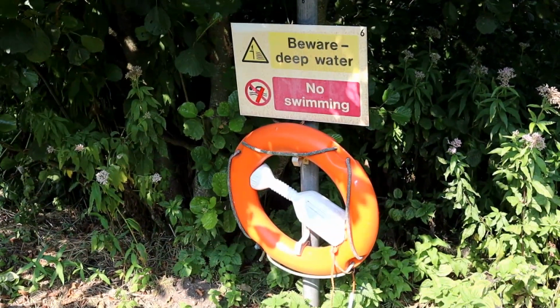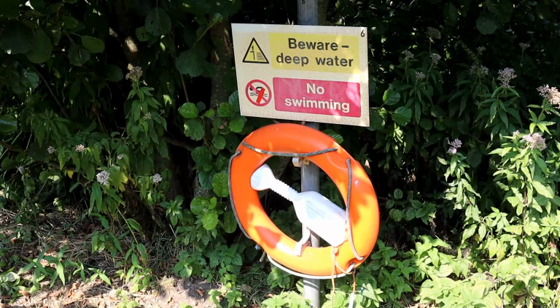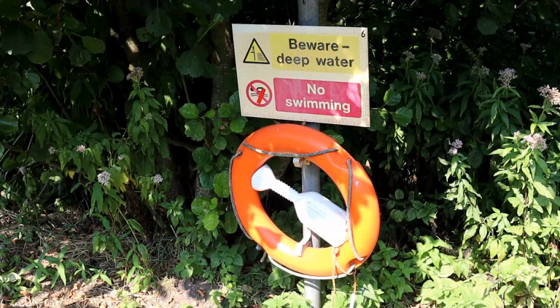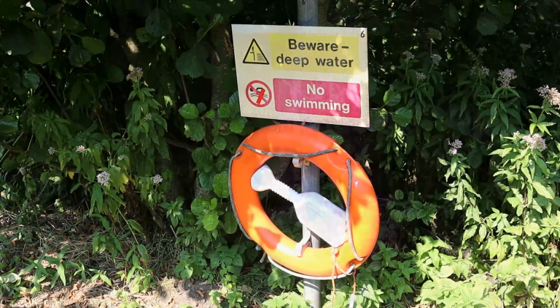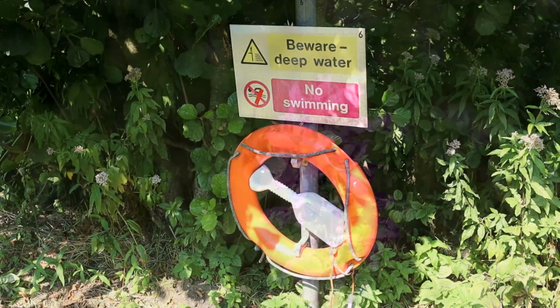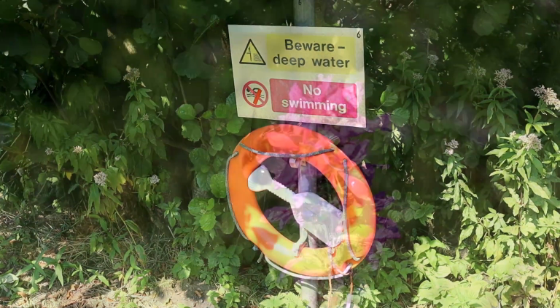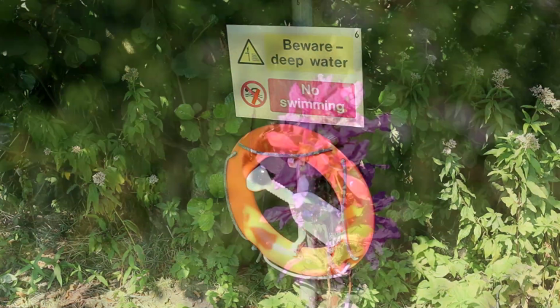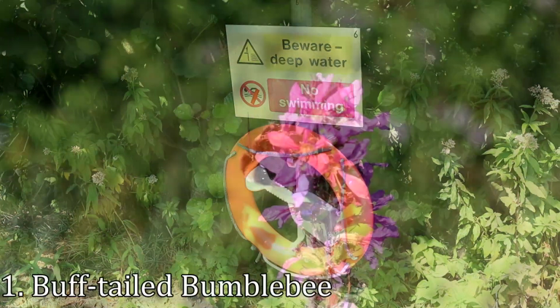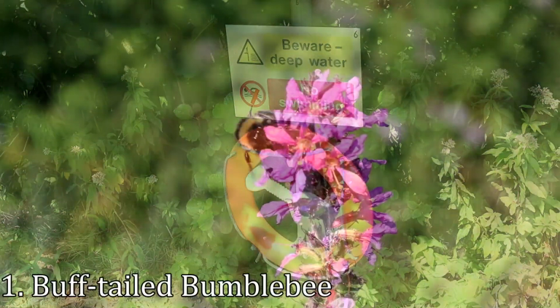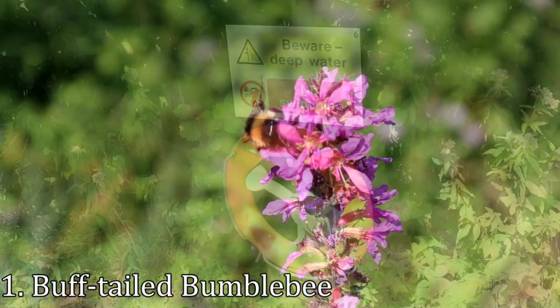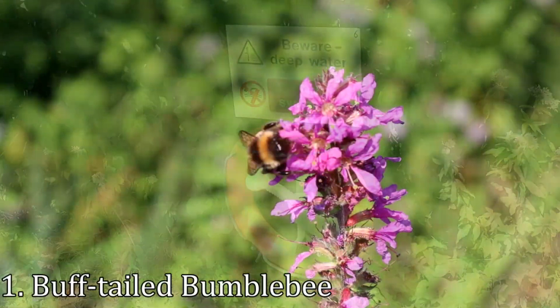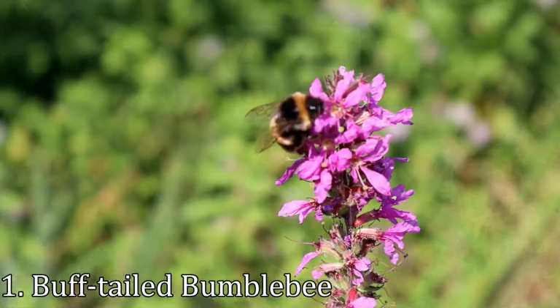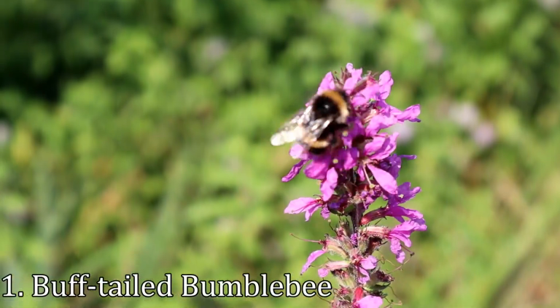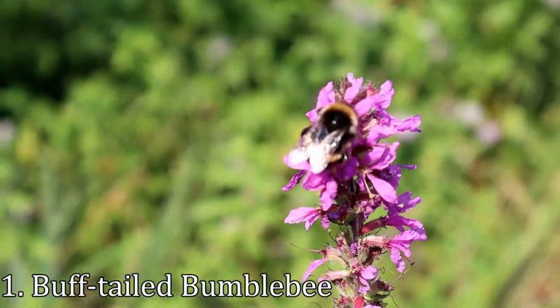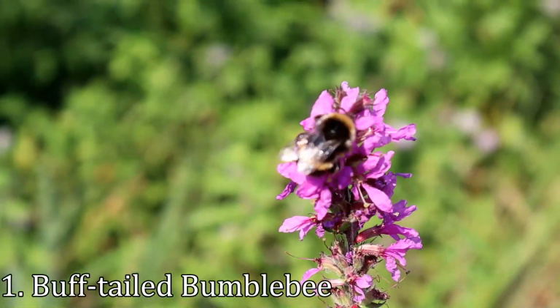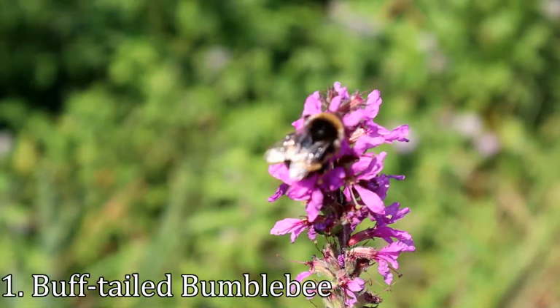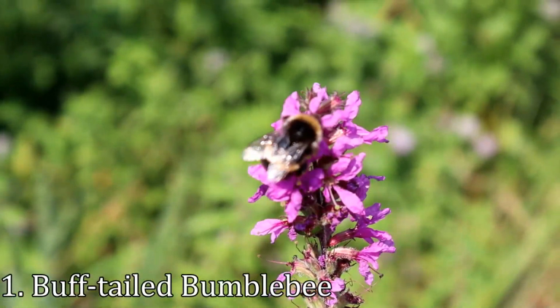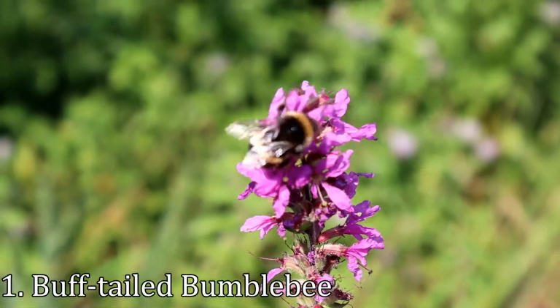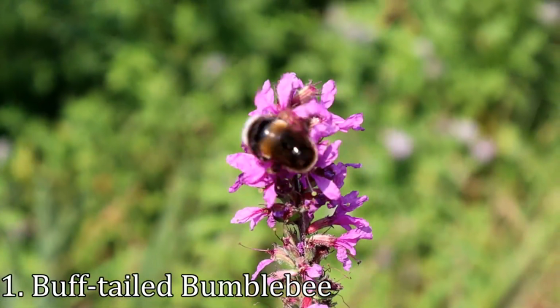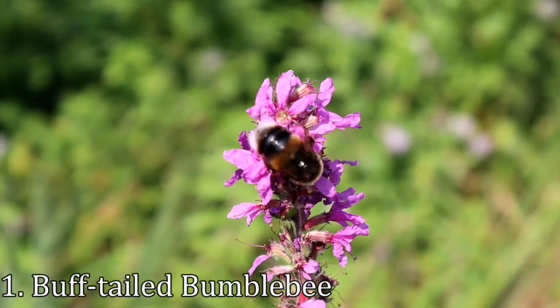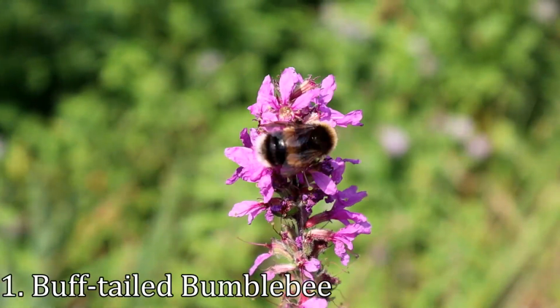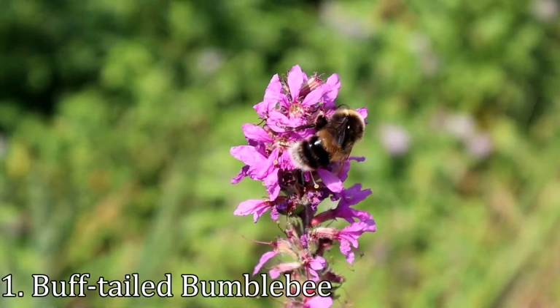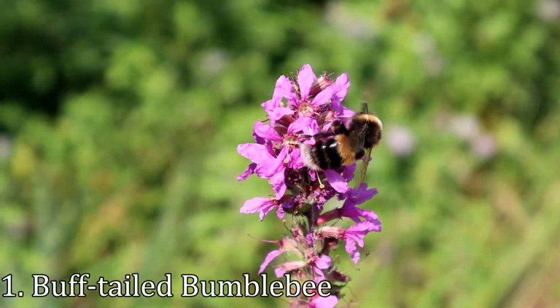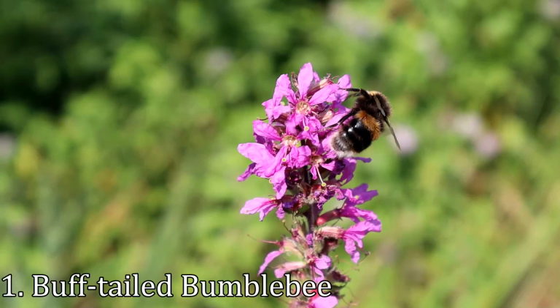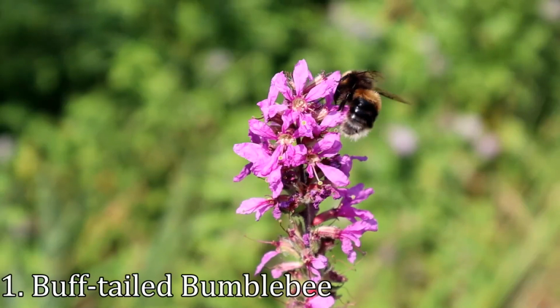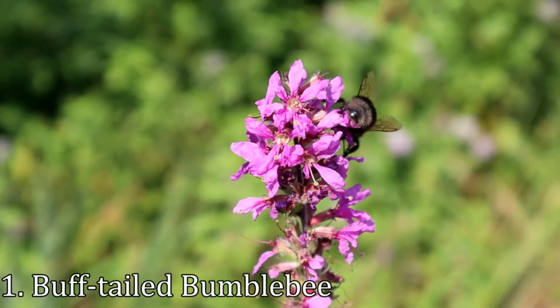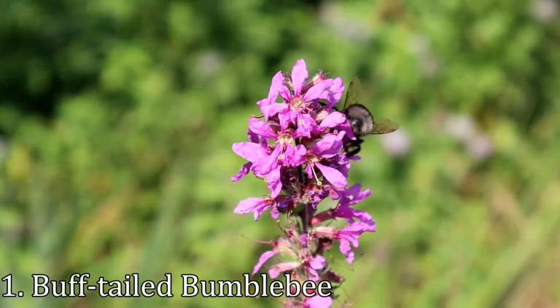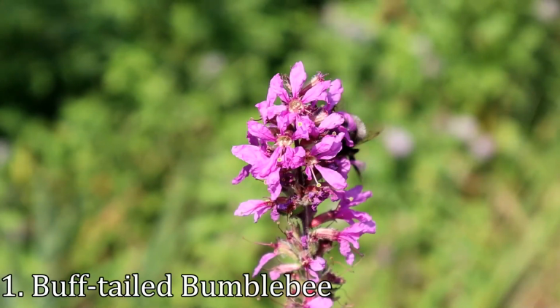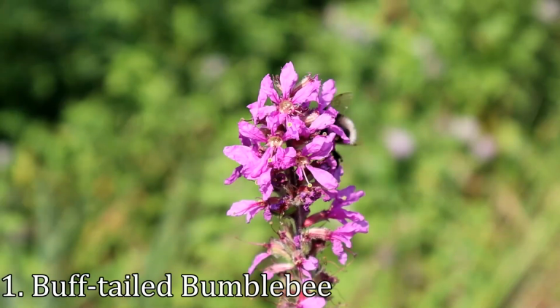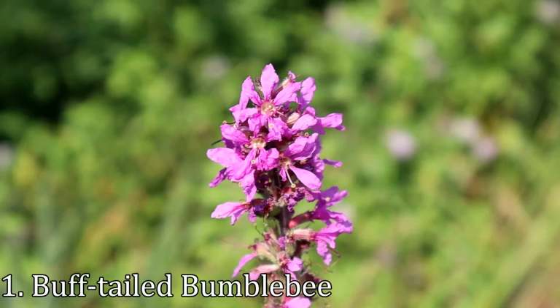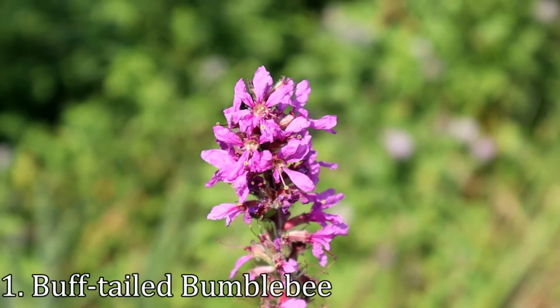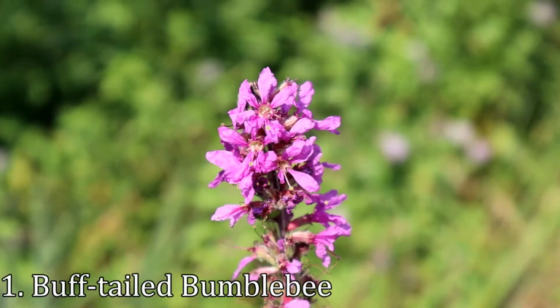There were several bee, wasp and fly species about today, some easier to identify than others, like this buff-tailed bumblebee.